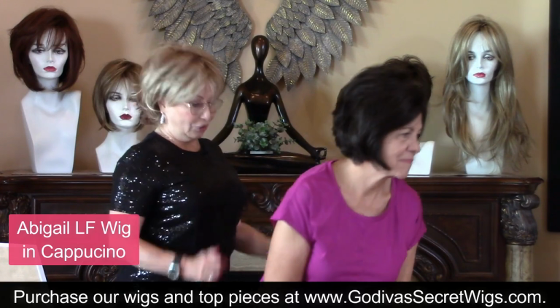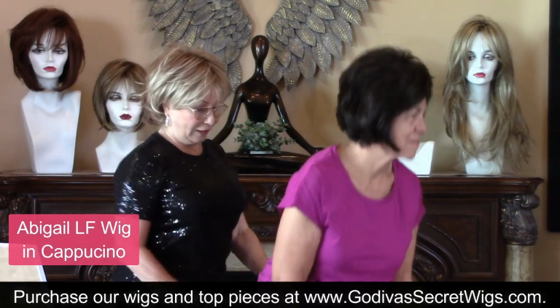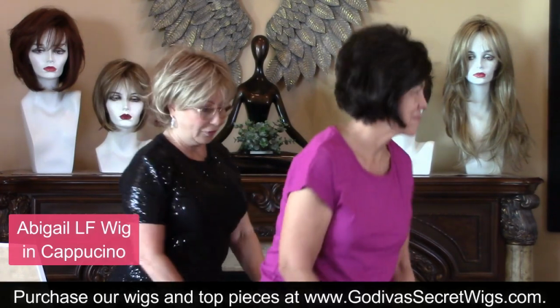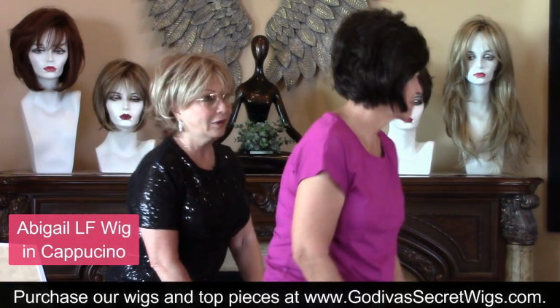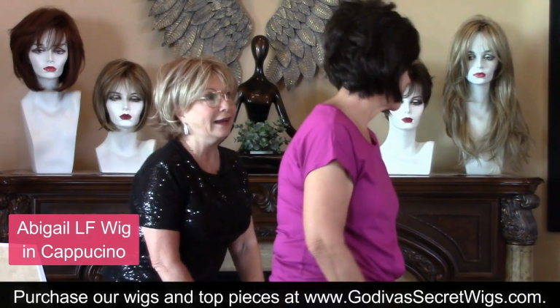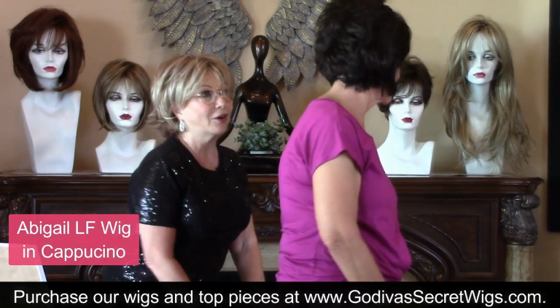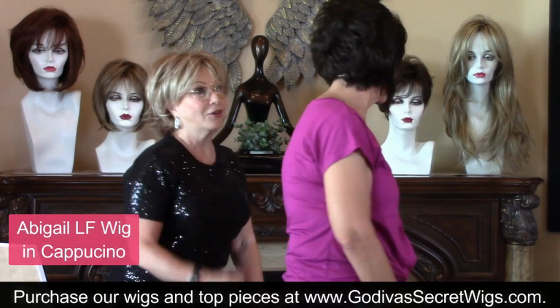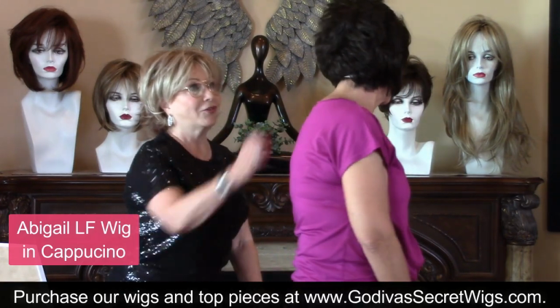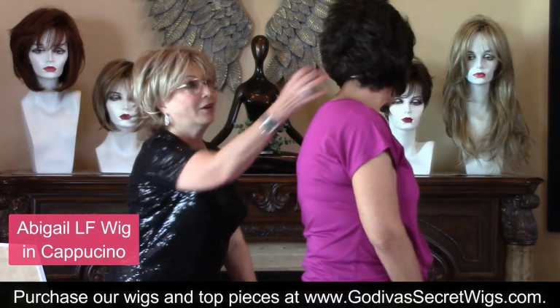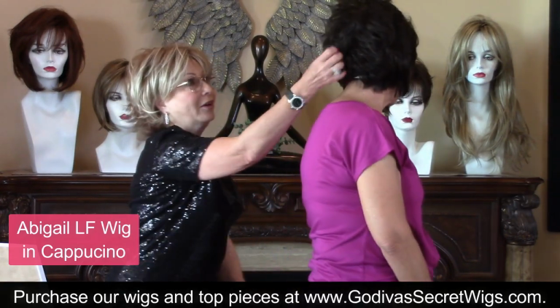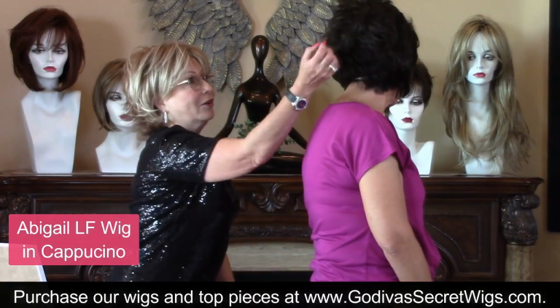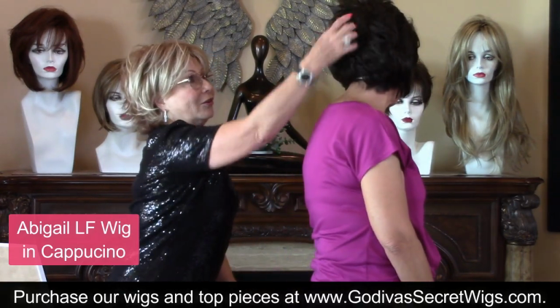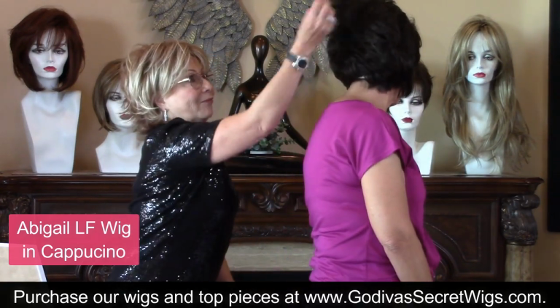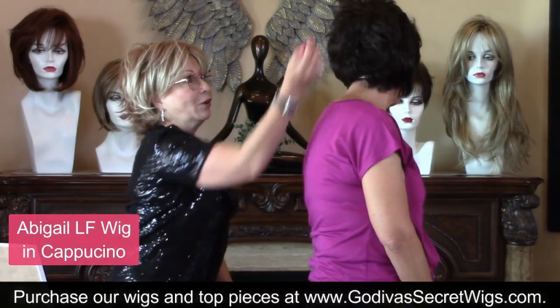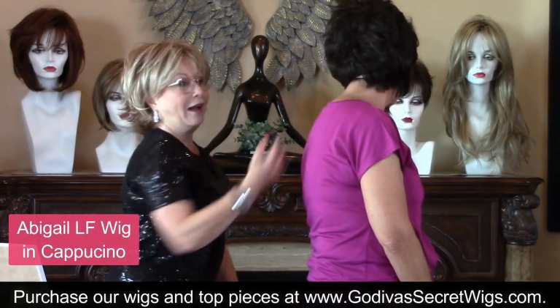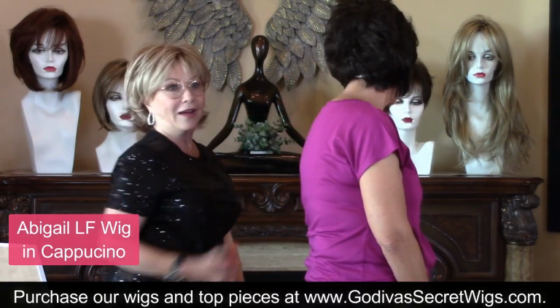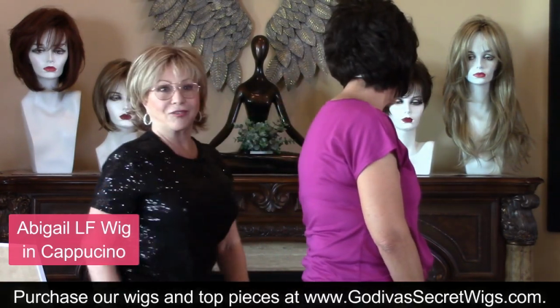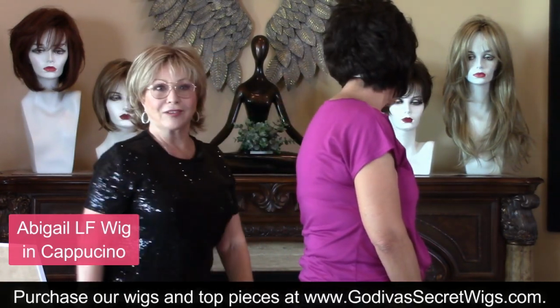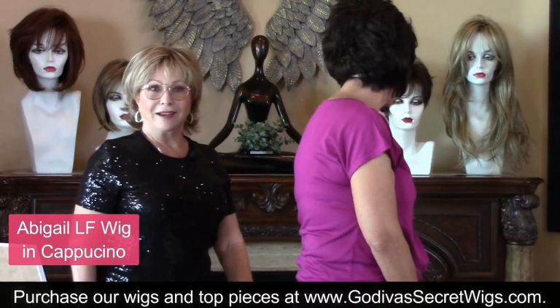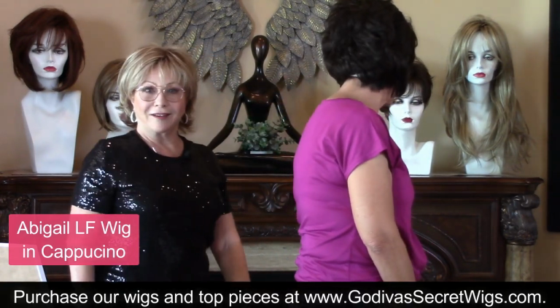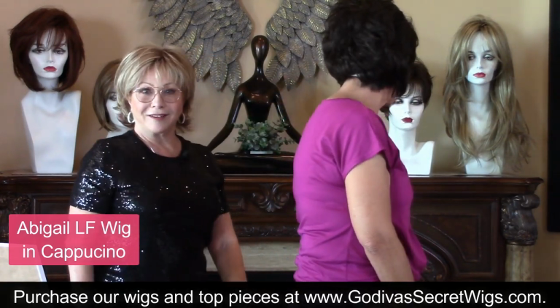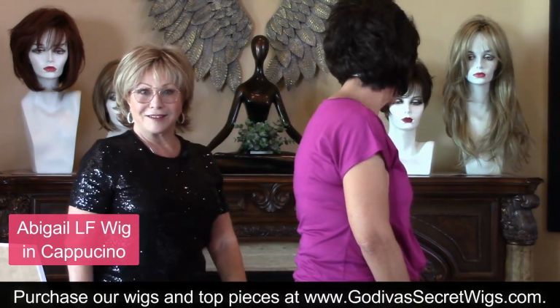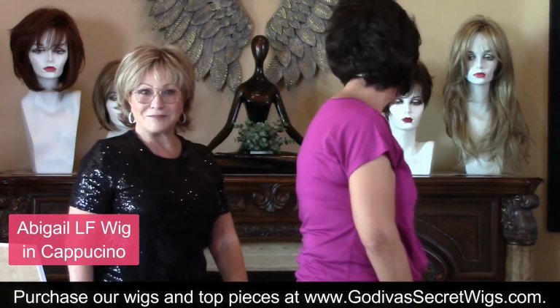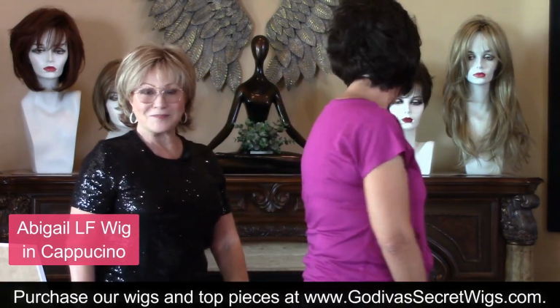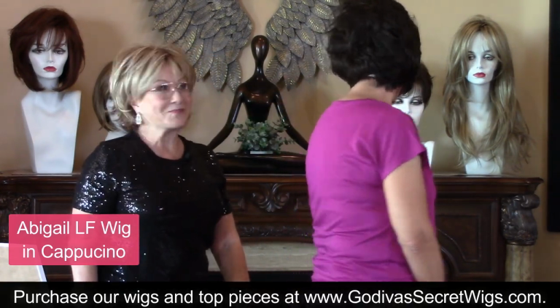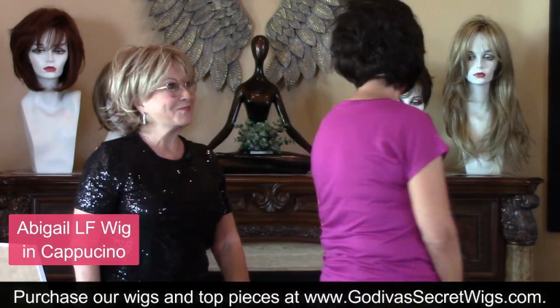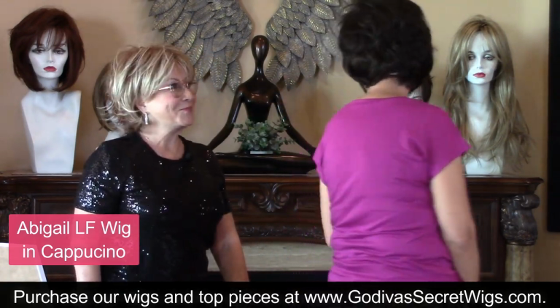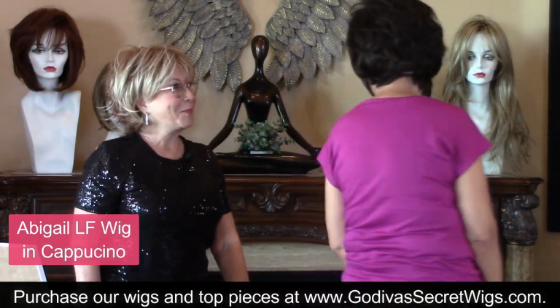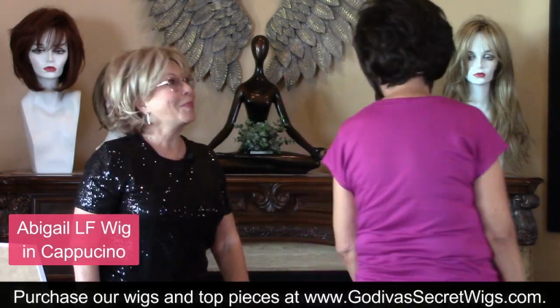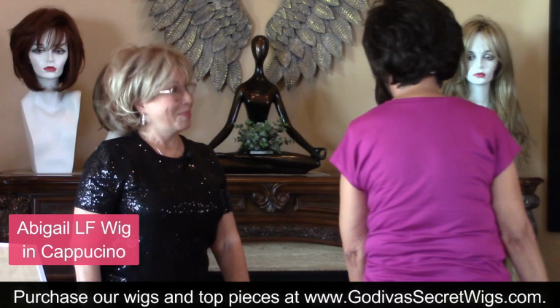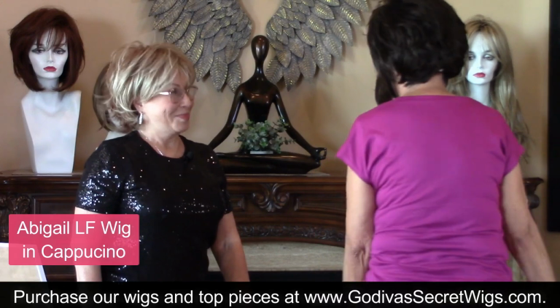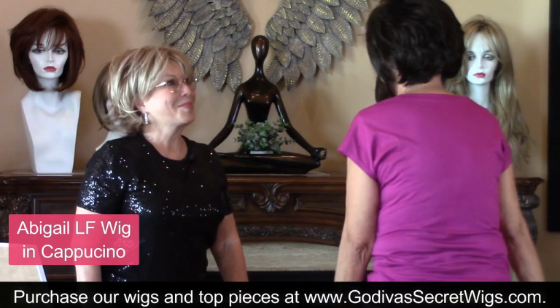Can you turn around? I want everyone to see. Look at the layers — look how that's layered. That's really cute.